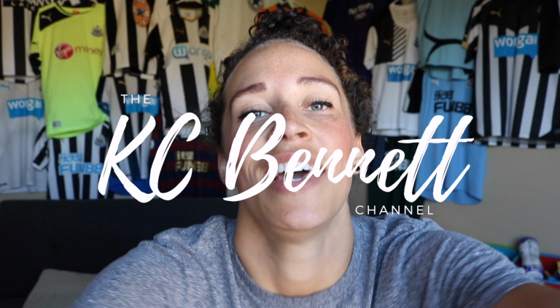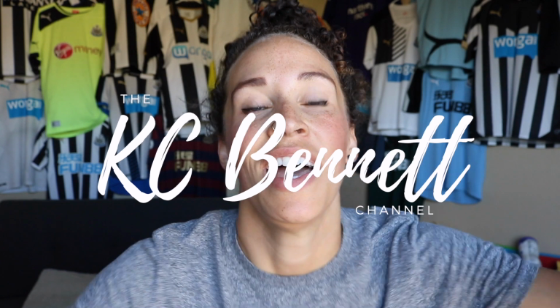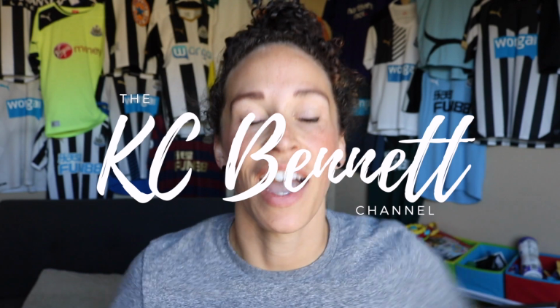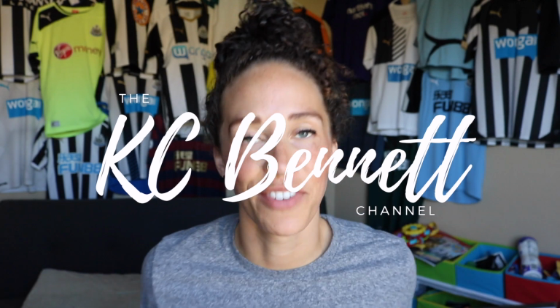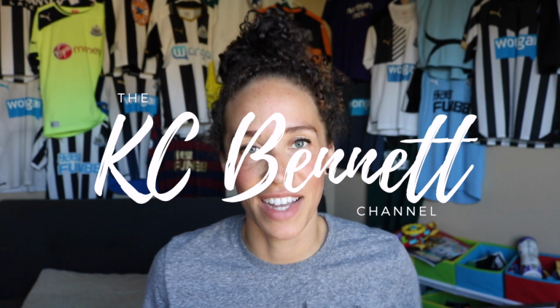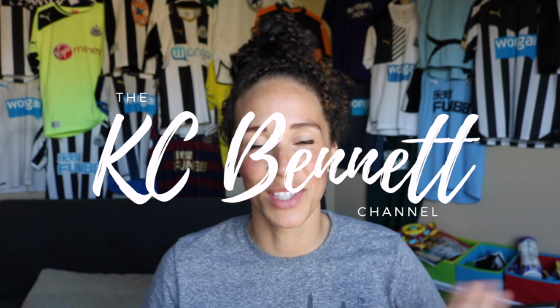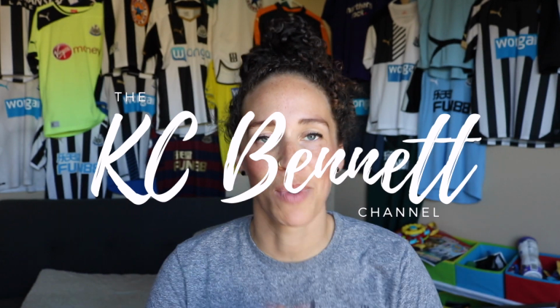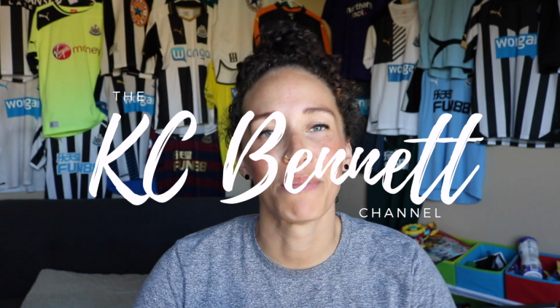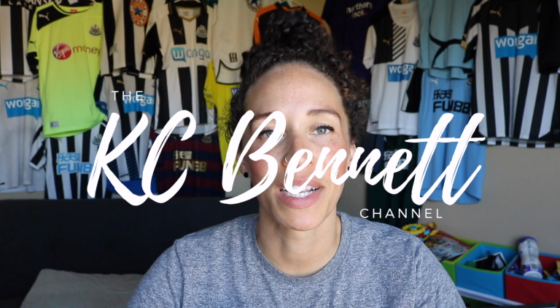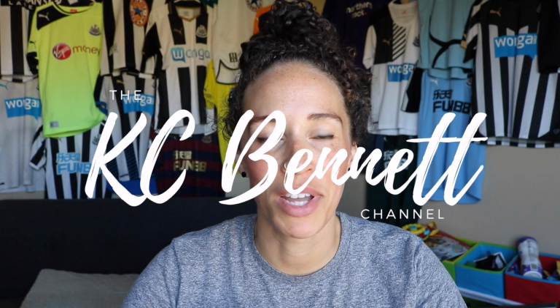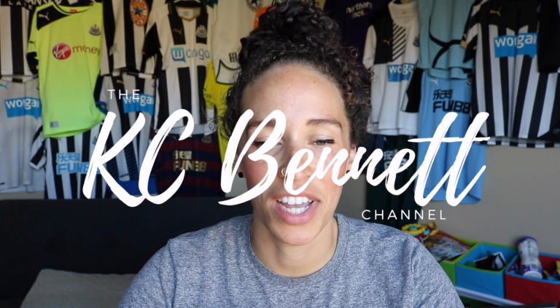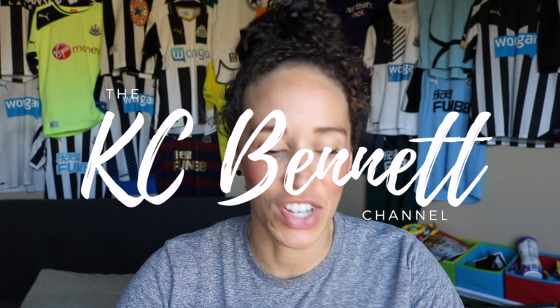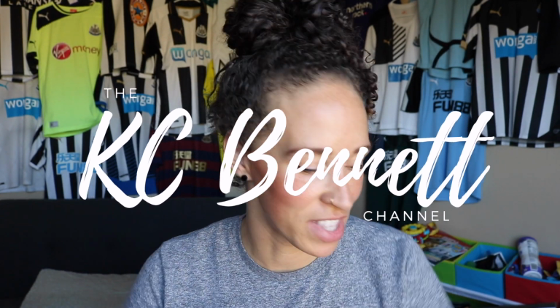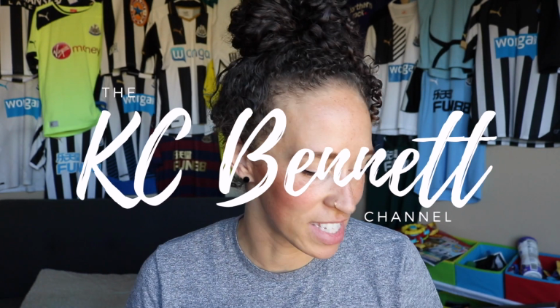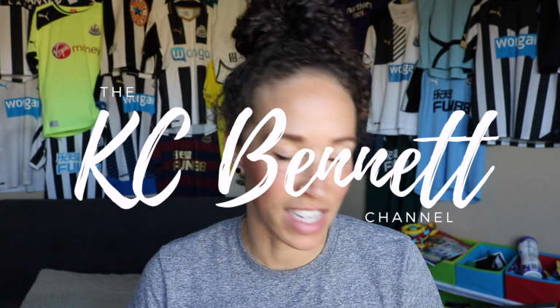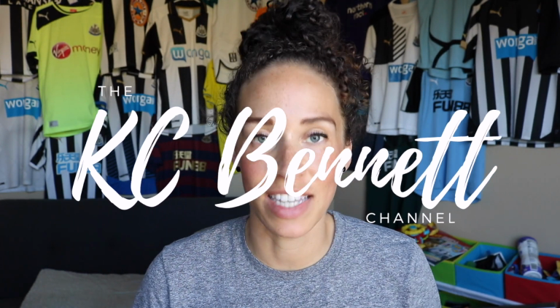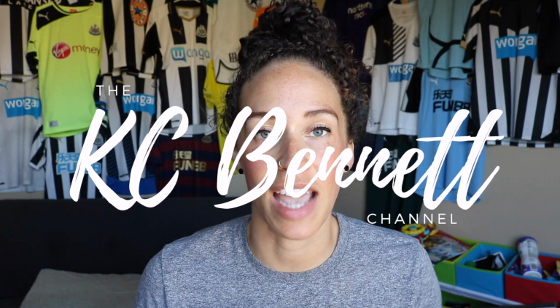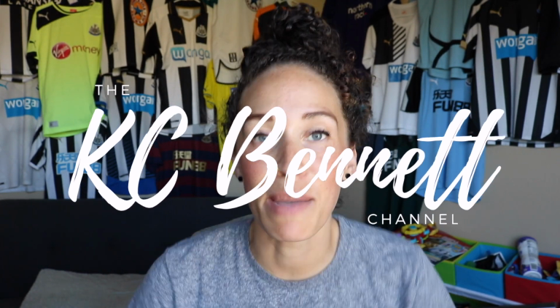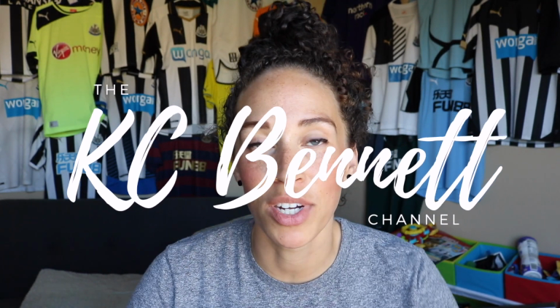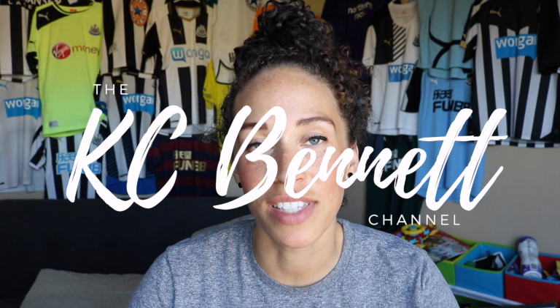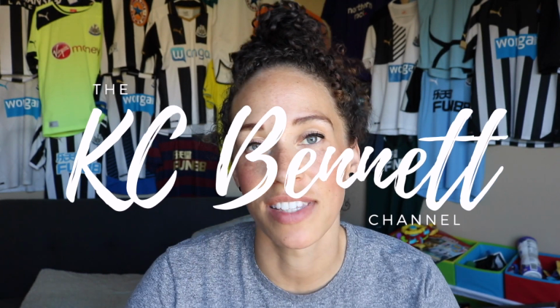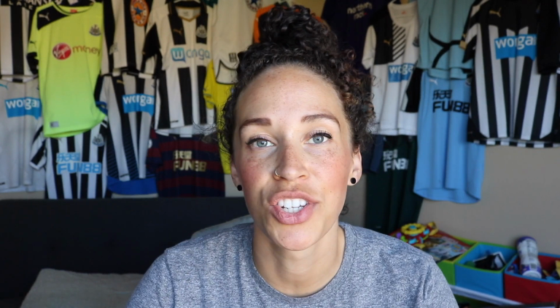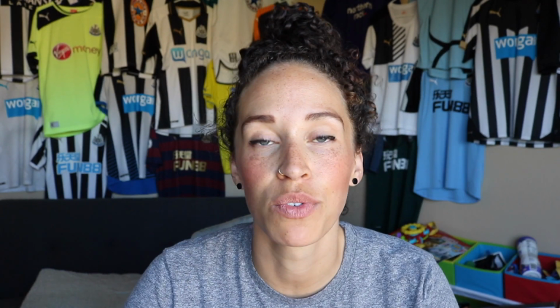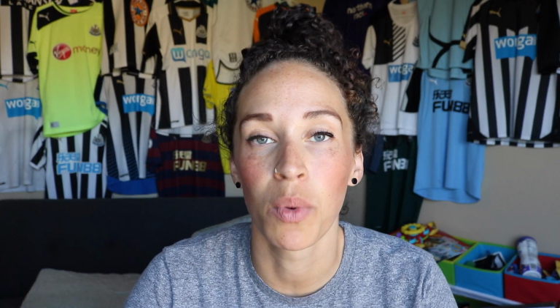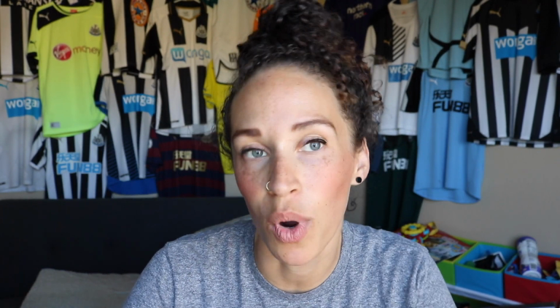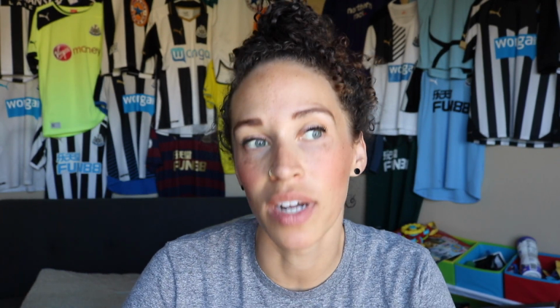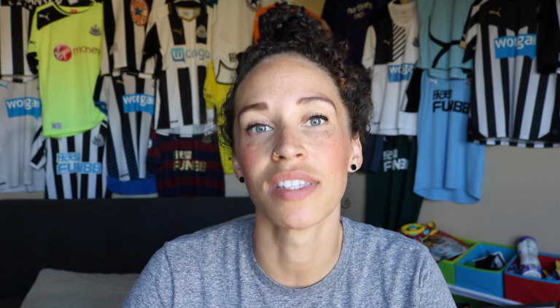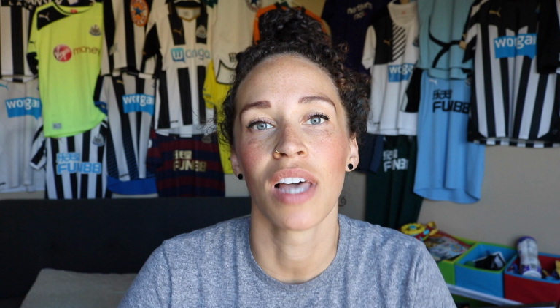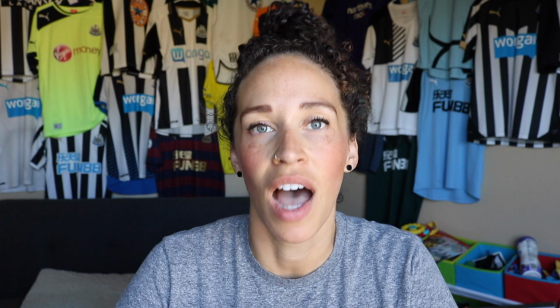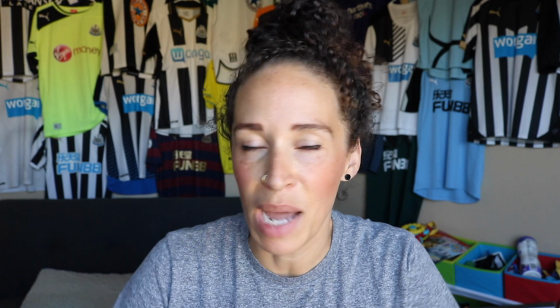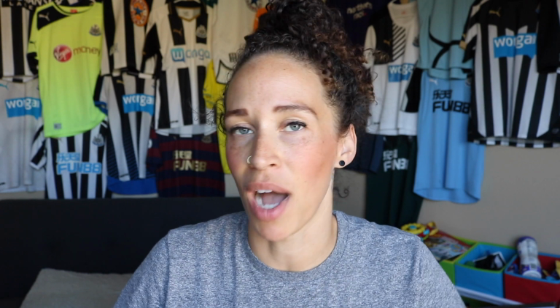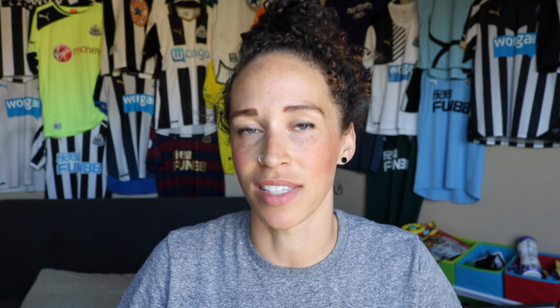Hi friends! Welcome back to my channel. This is April's Essential Rewards unboxing.